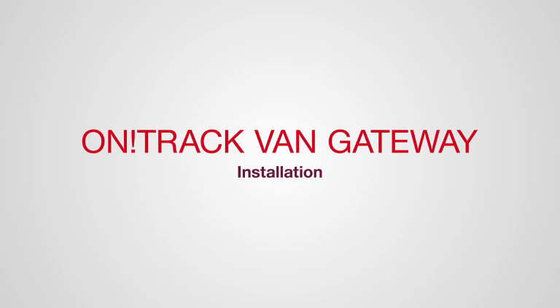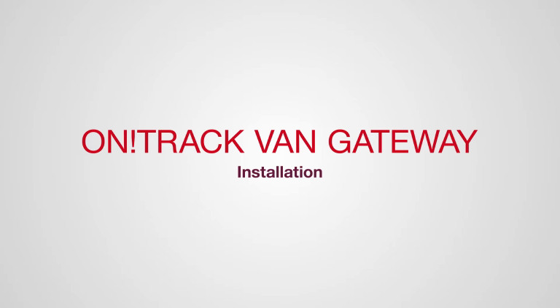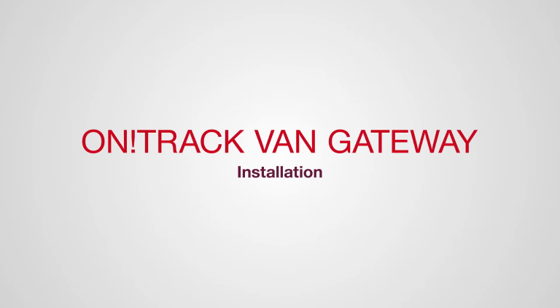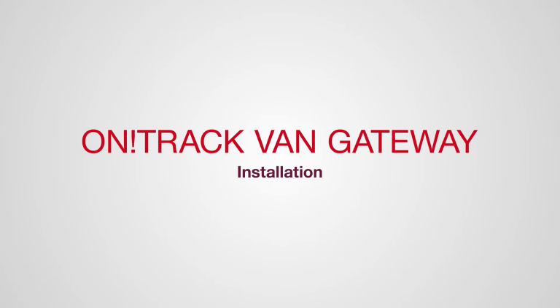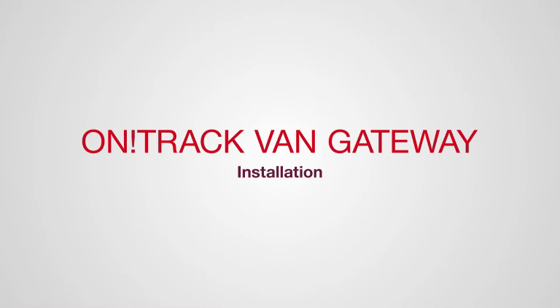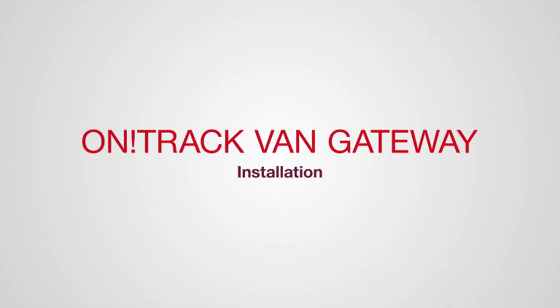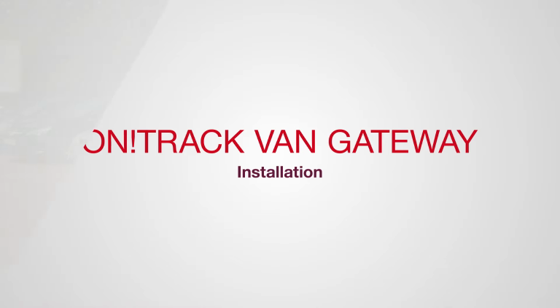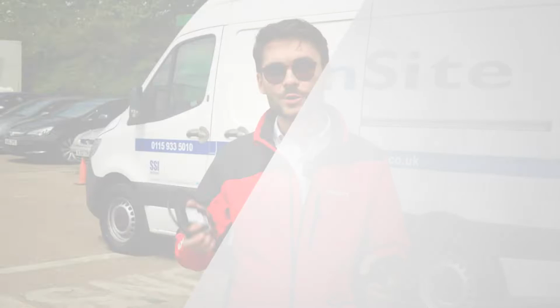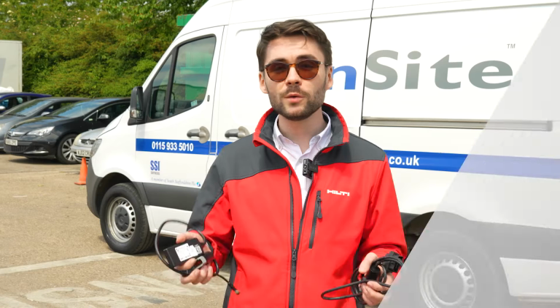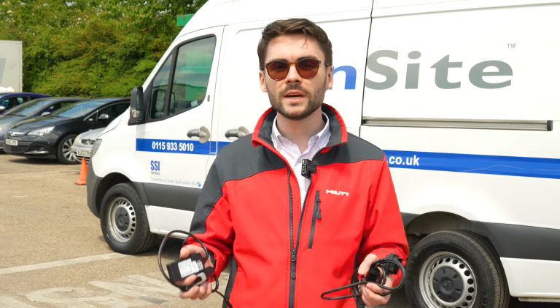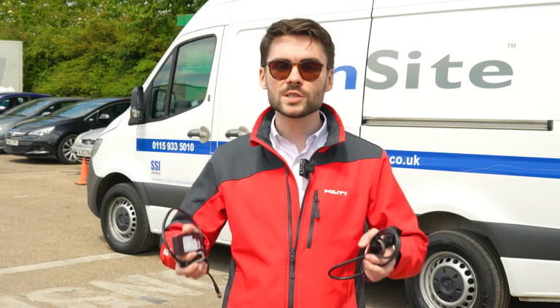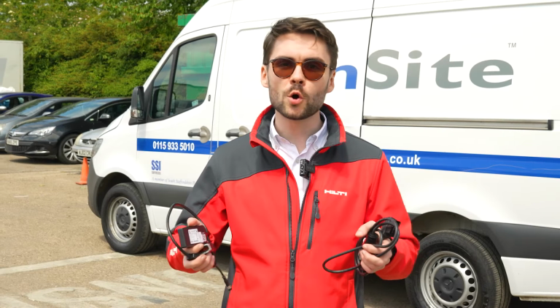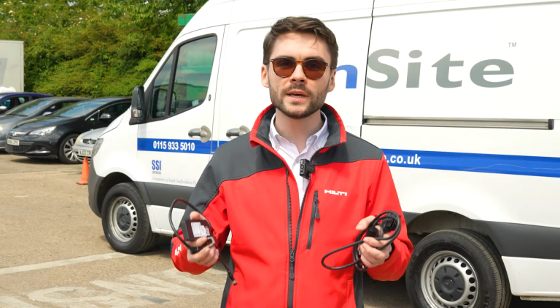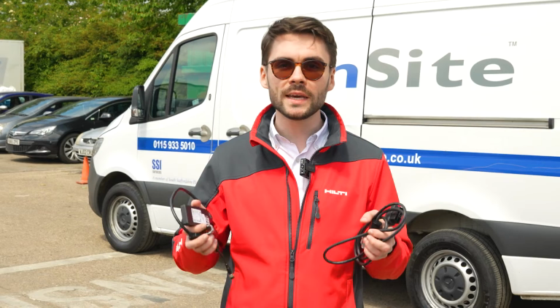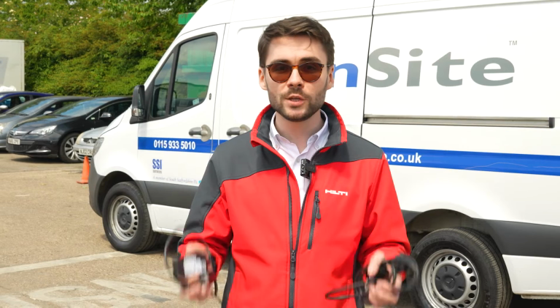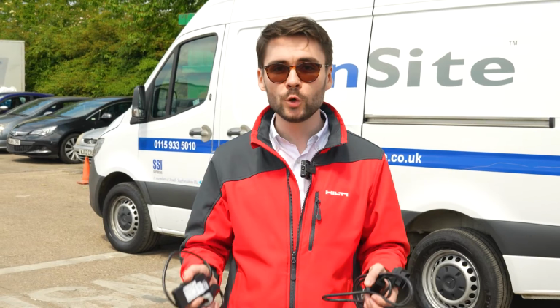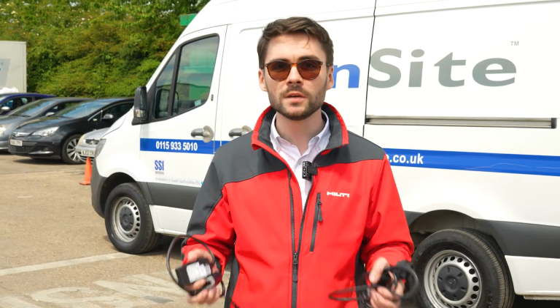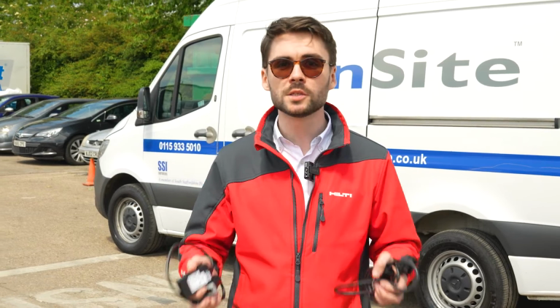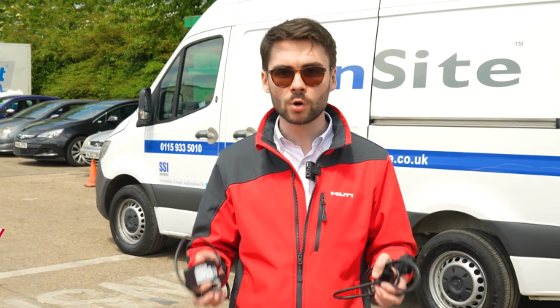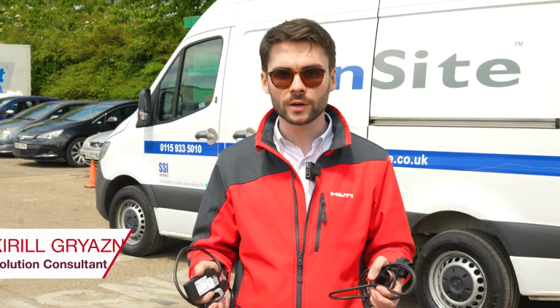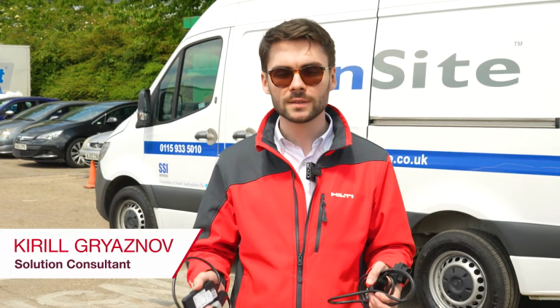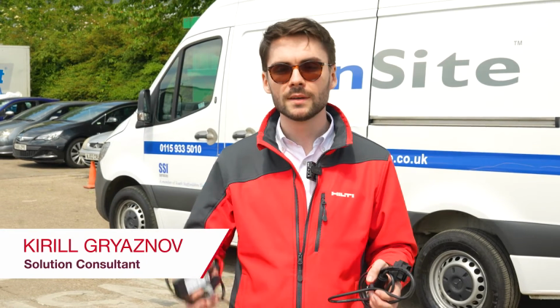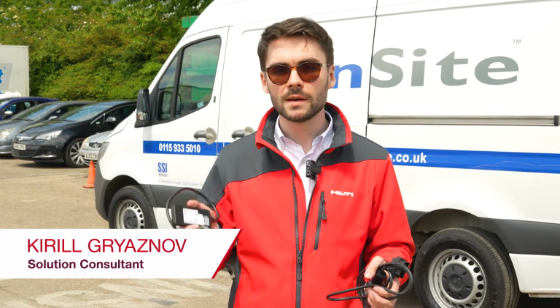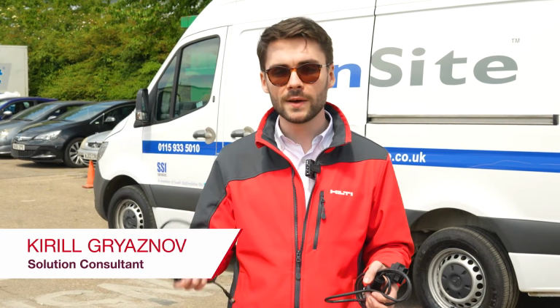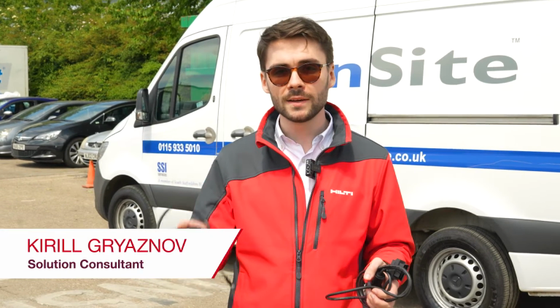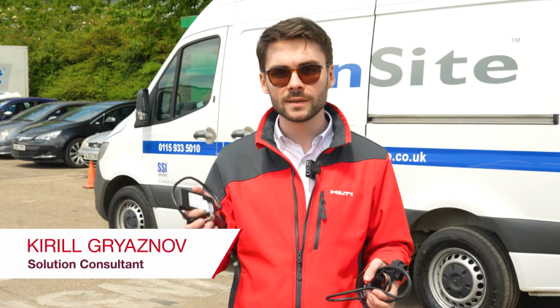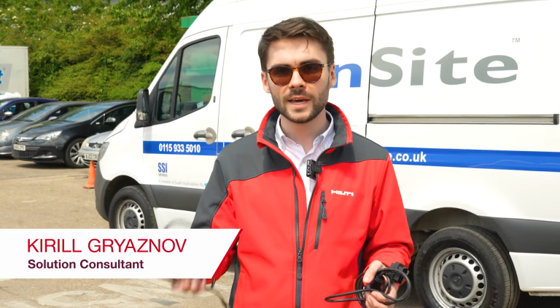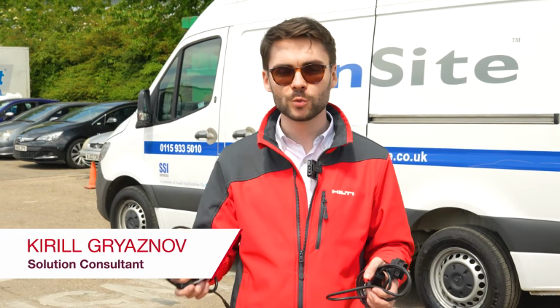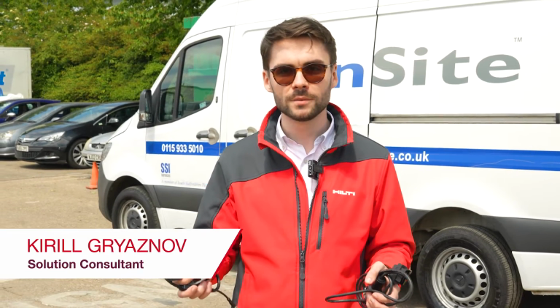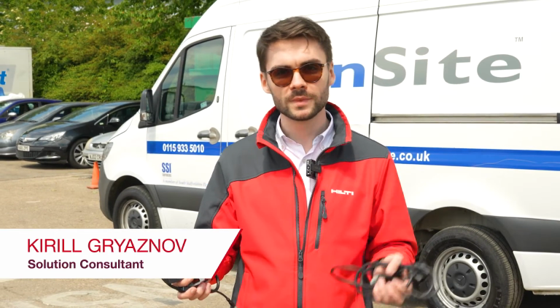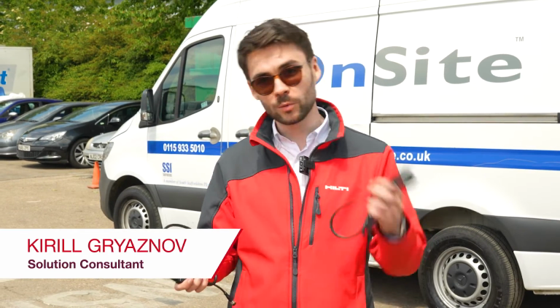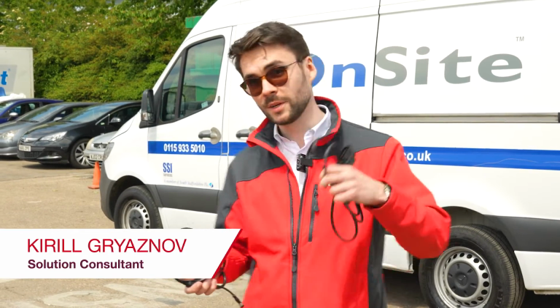Hello! Today we are installing a new Hilti product, a van gateway. Come with me.